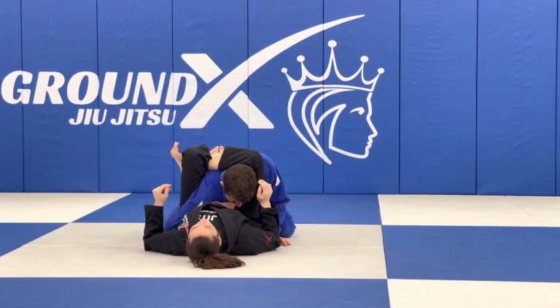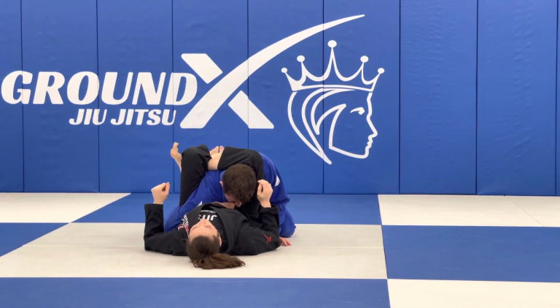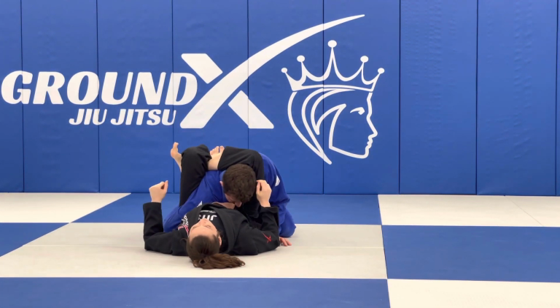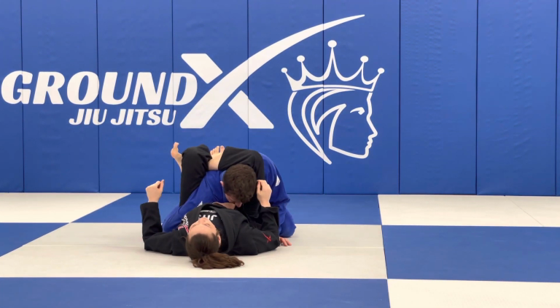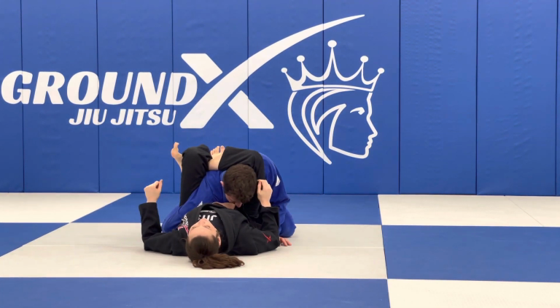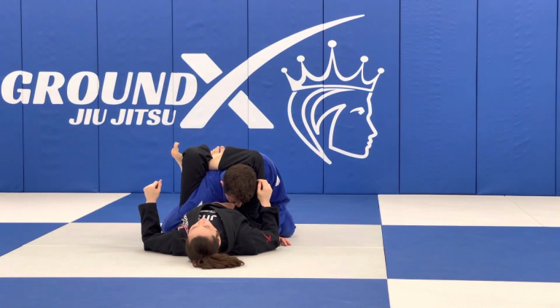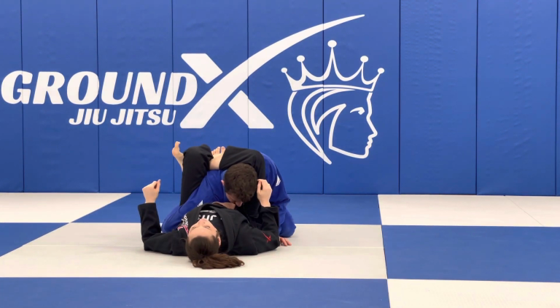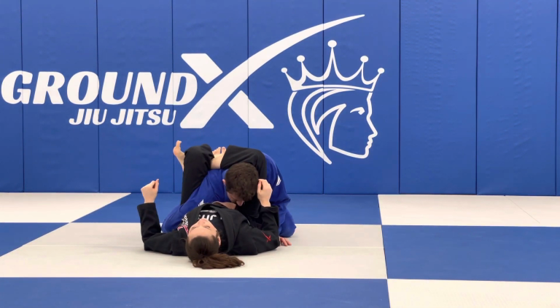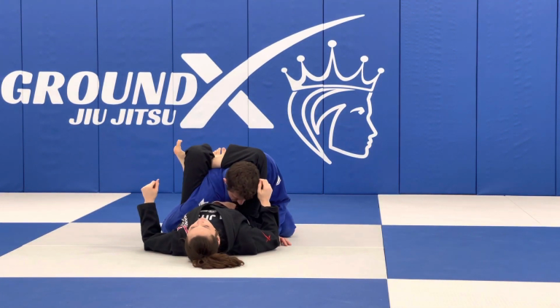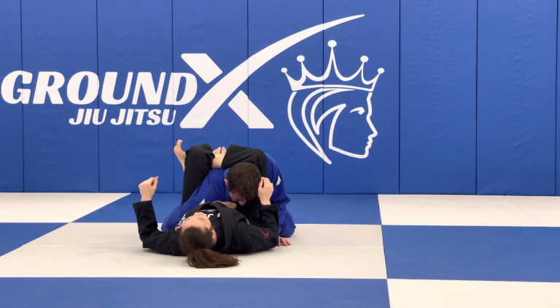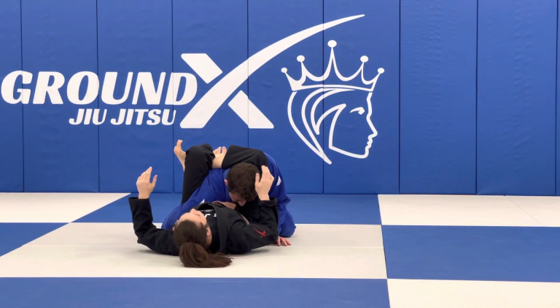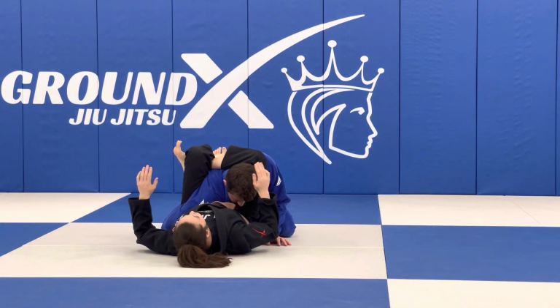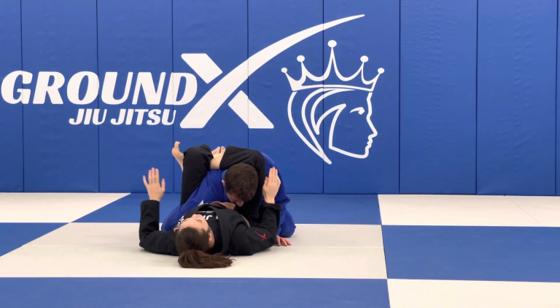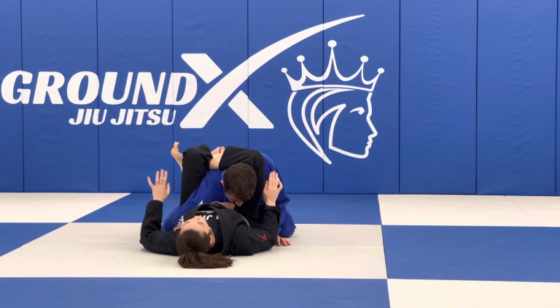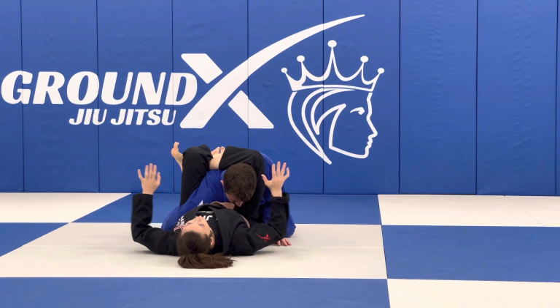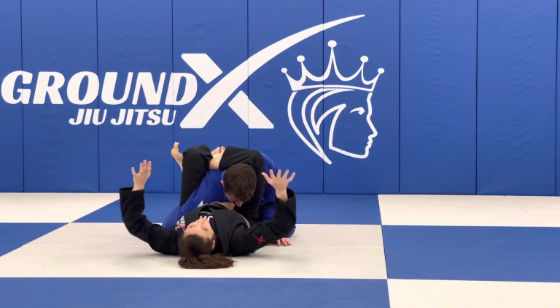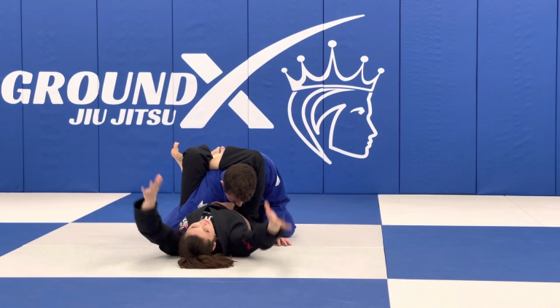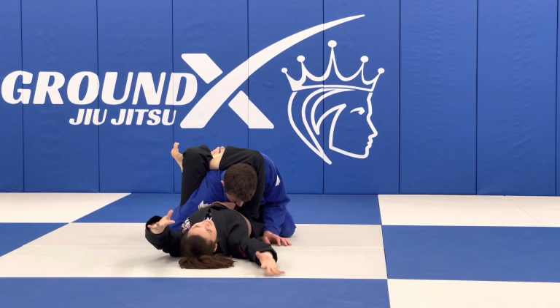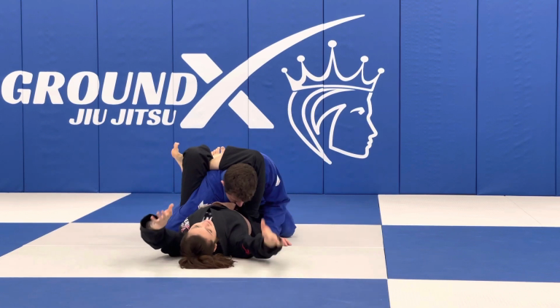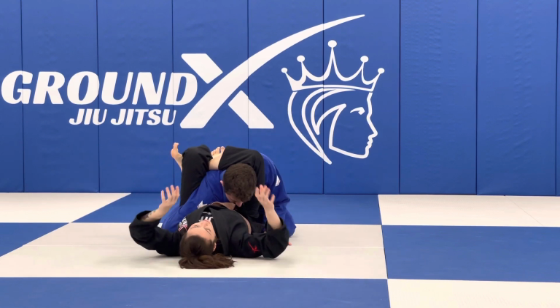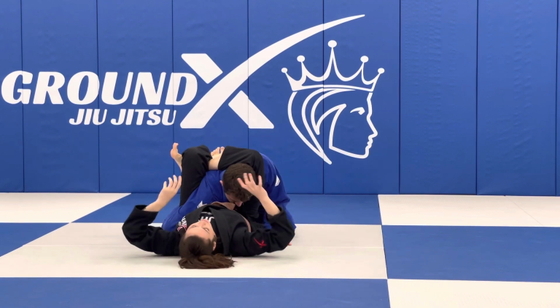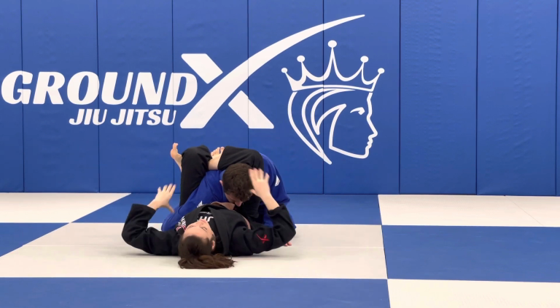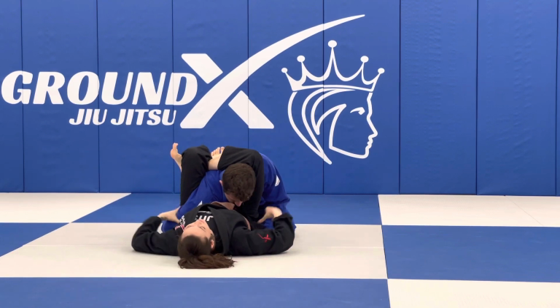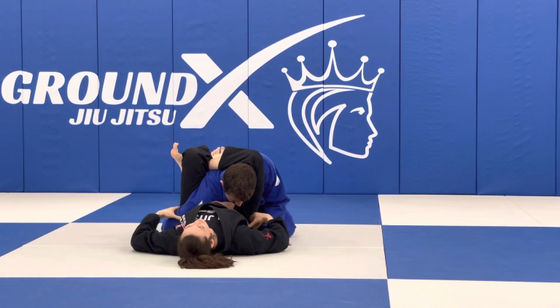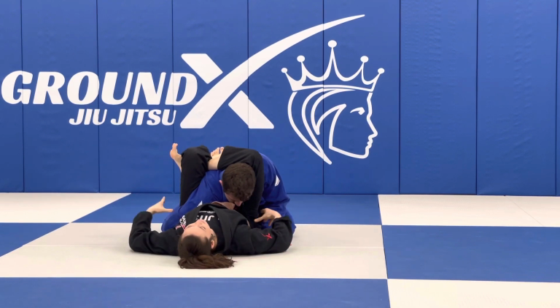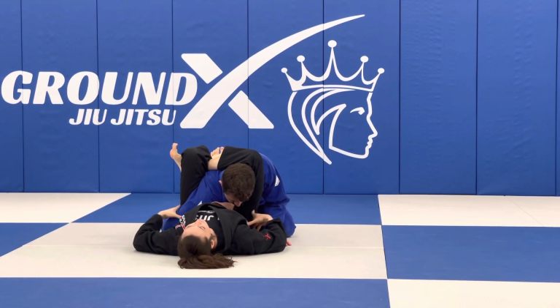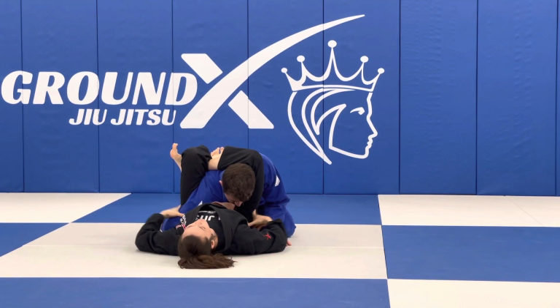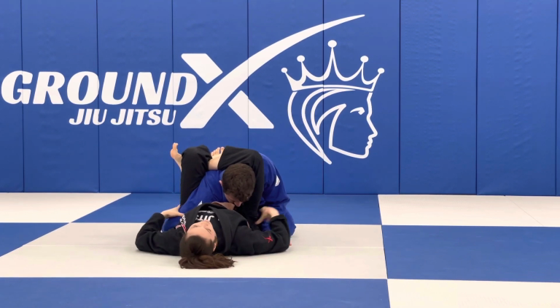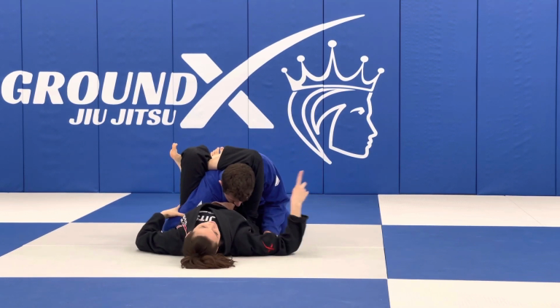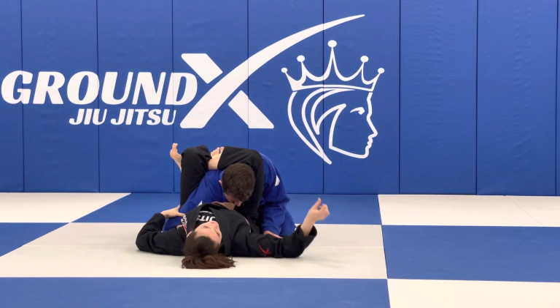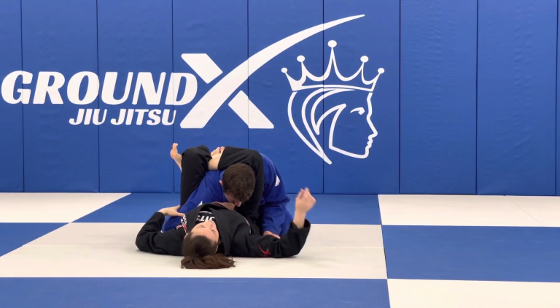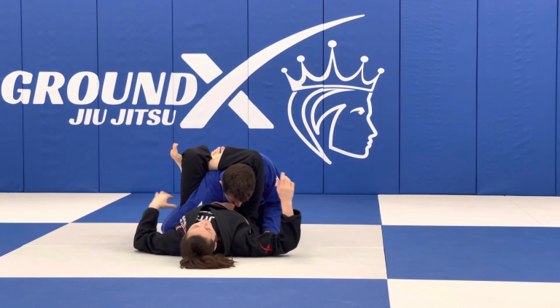From here, I'm going to lift my hips, I'm going to throw my hands out, and my hips are going to face the wall as I go up.